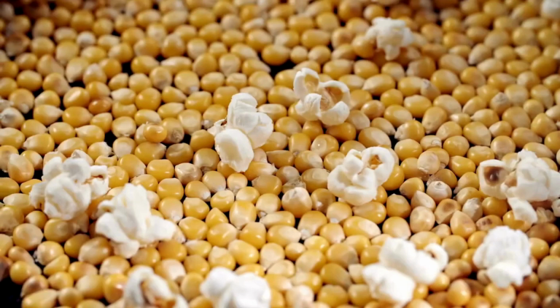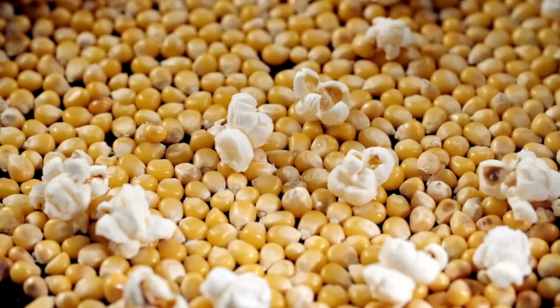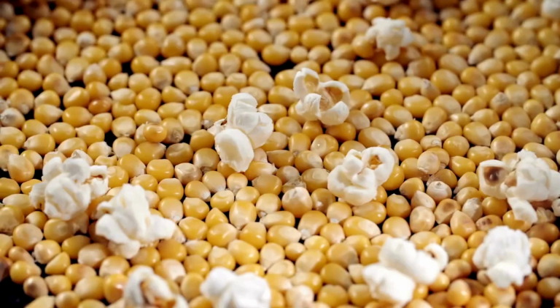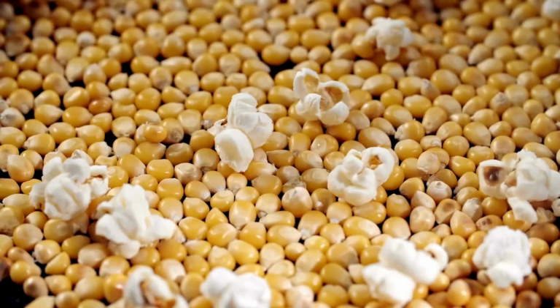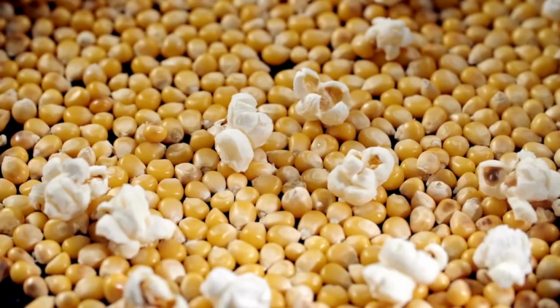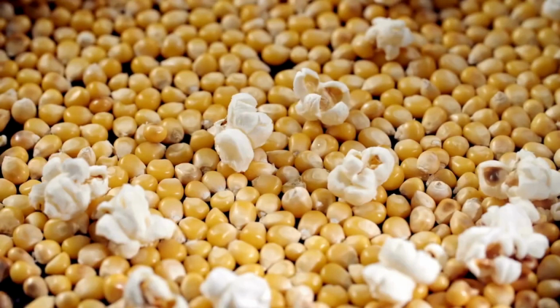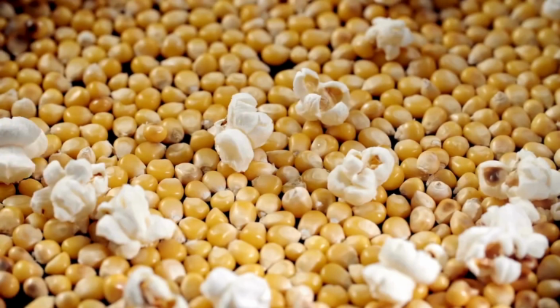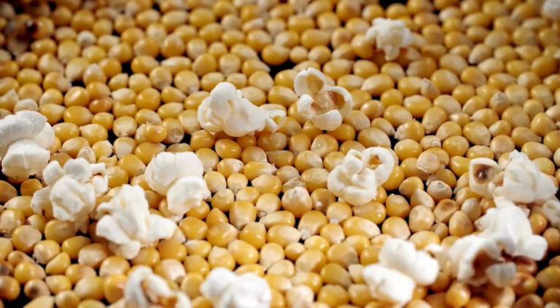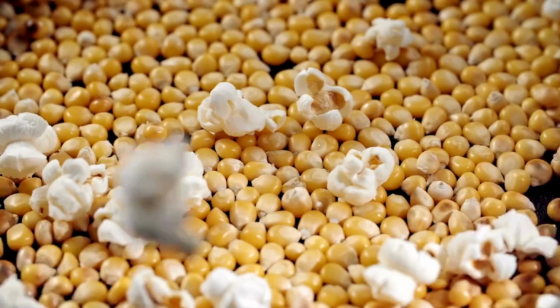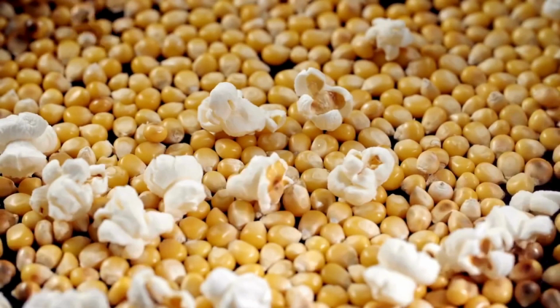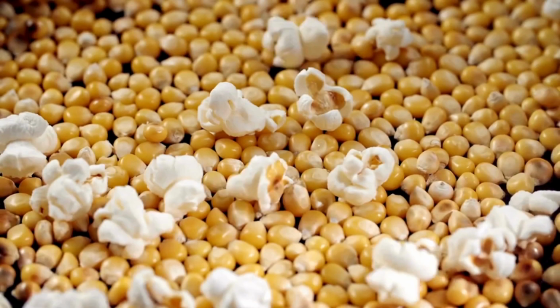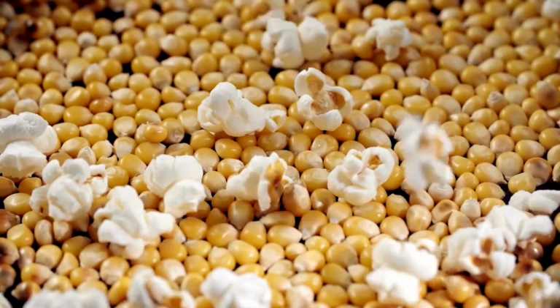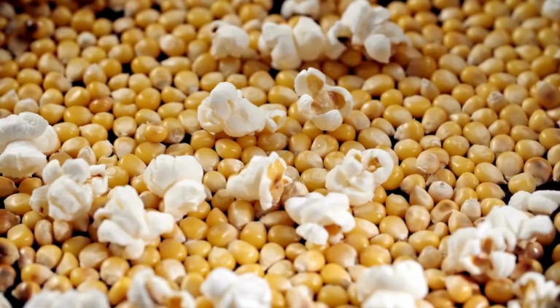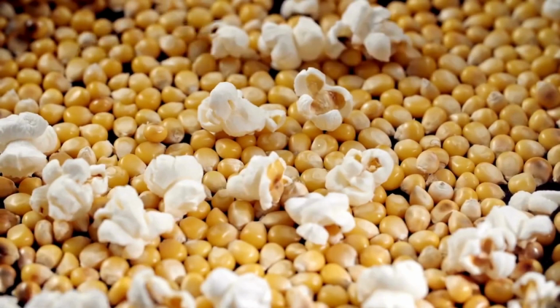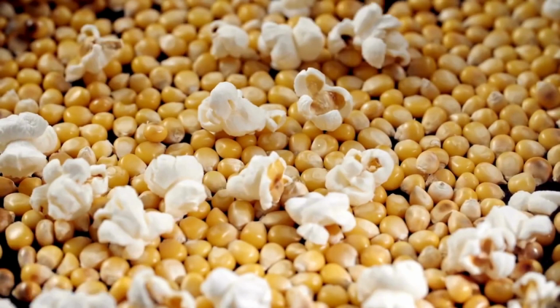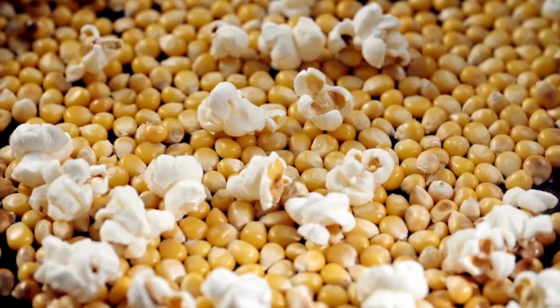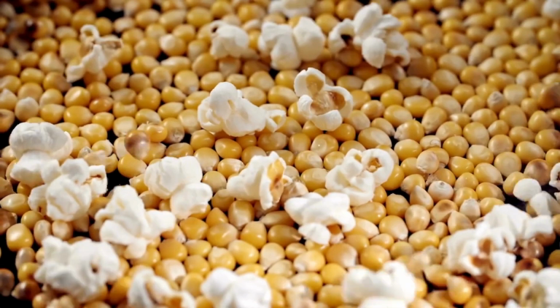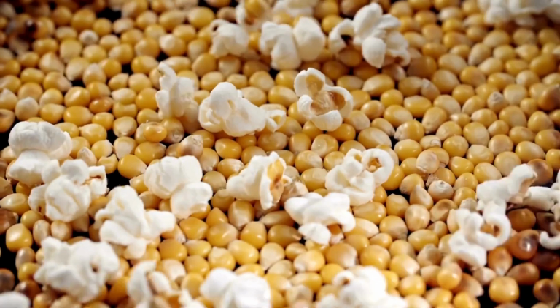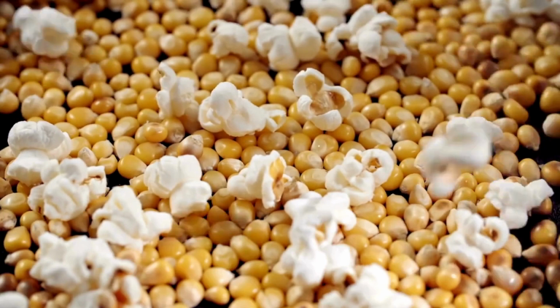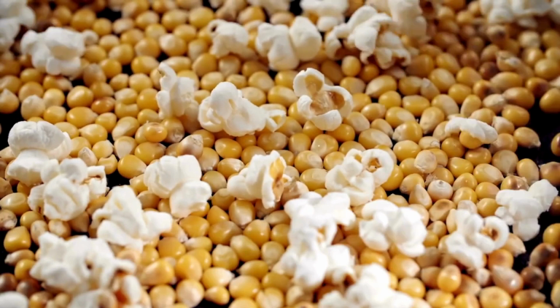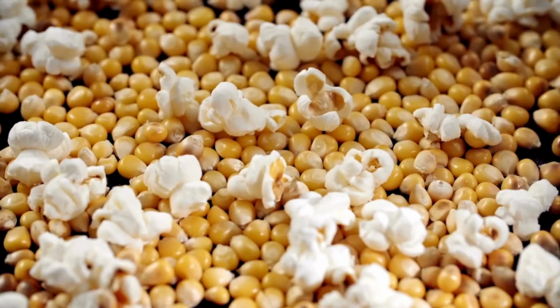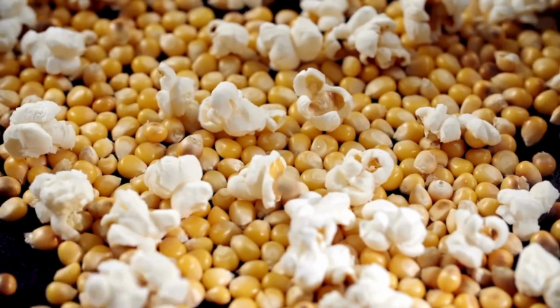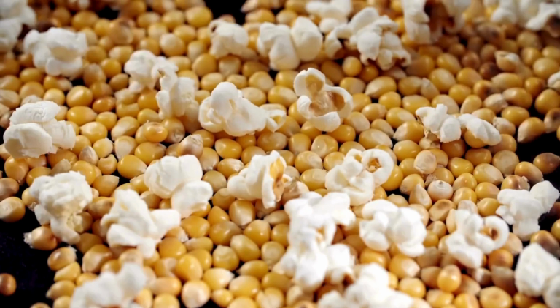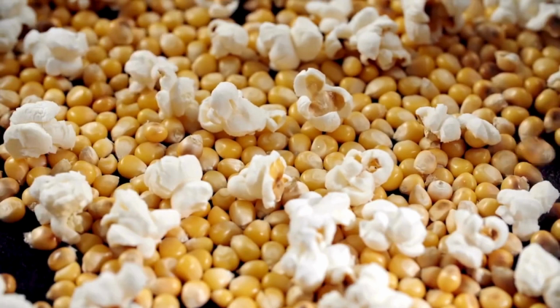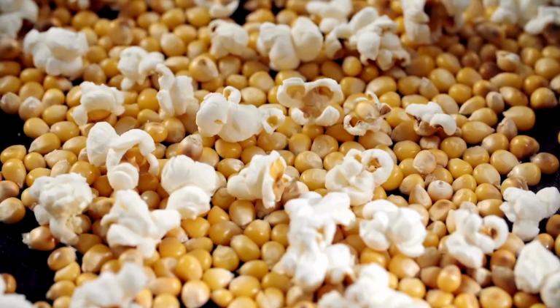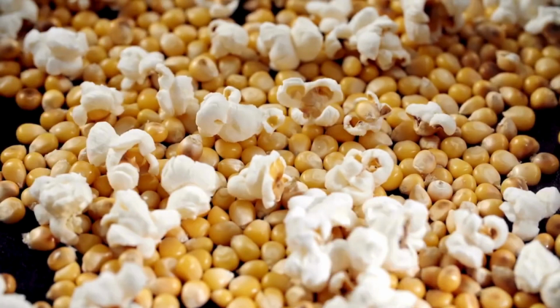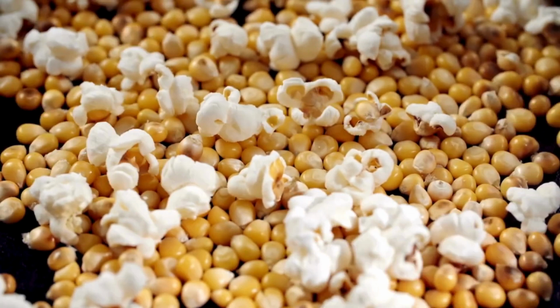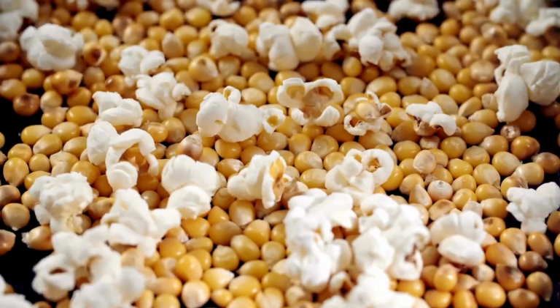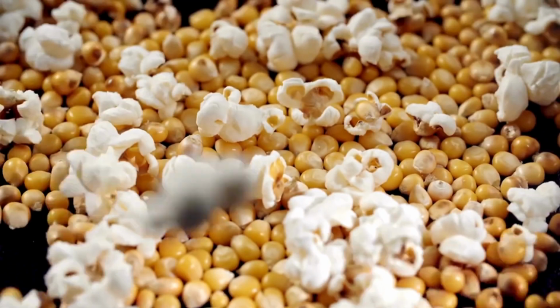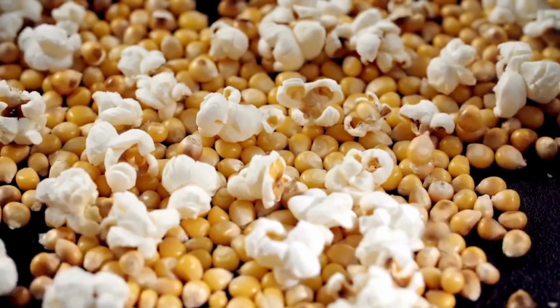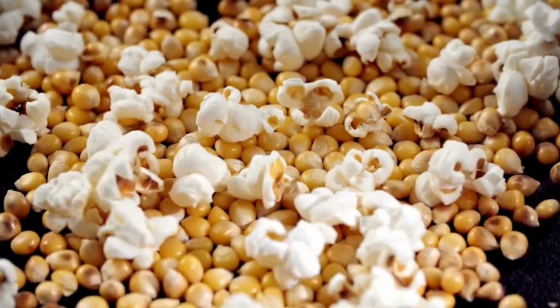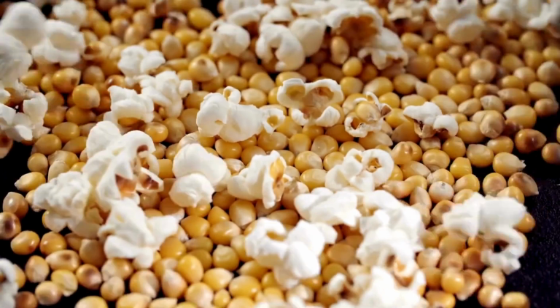Hey there! You know how popcorn pops and it's super fun to watch? Well, let me tell you why that happens.